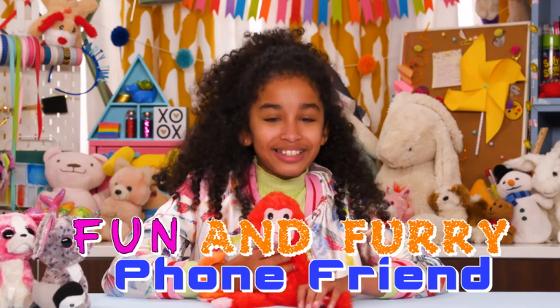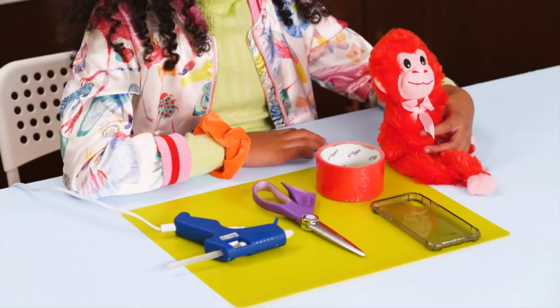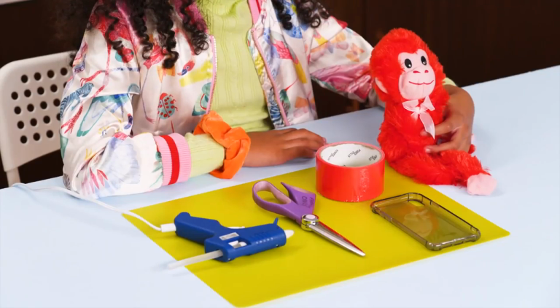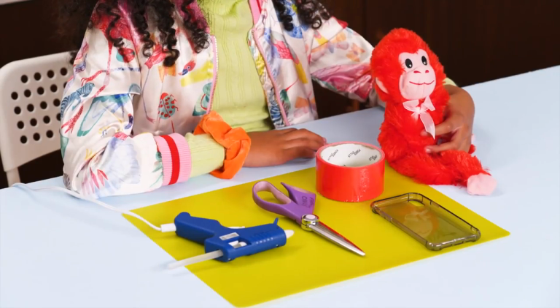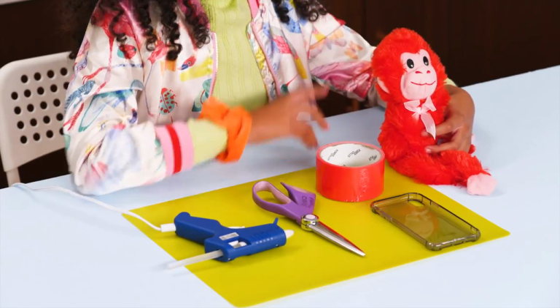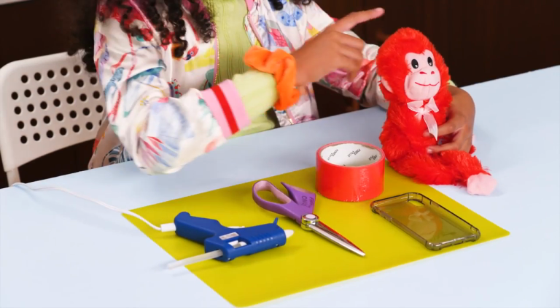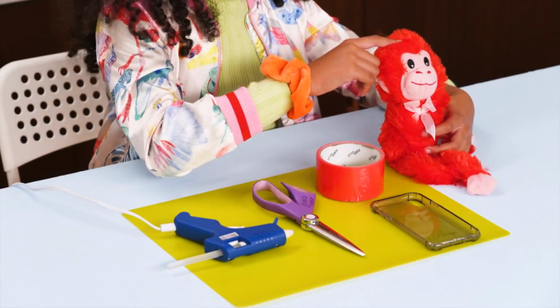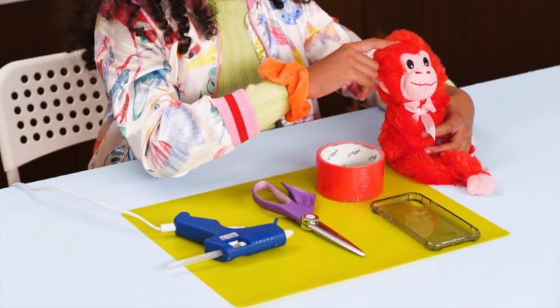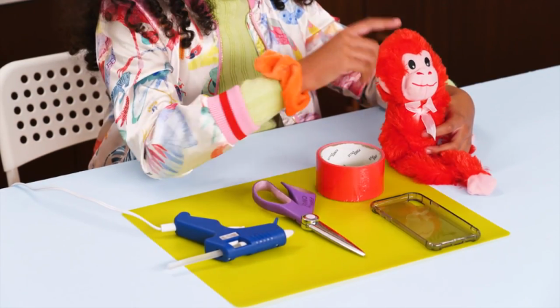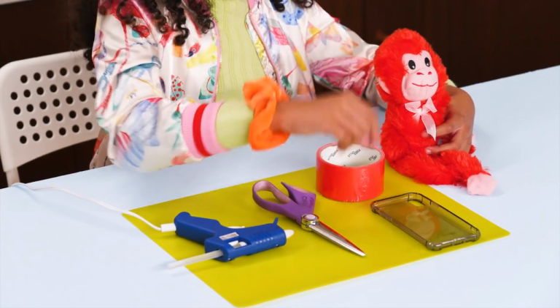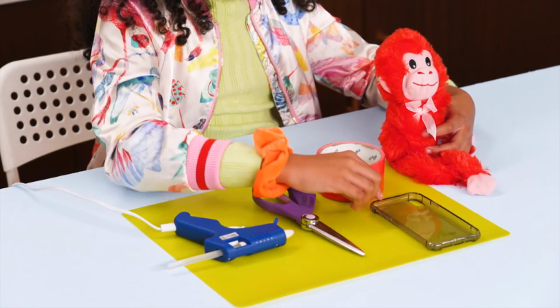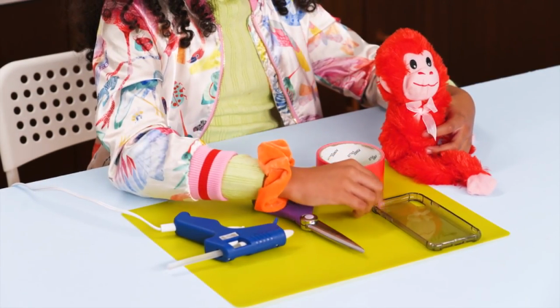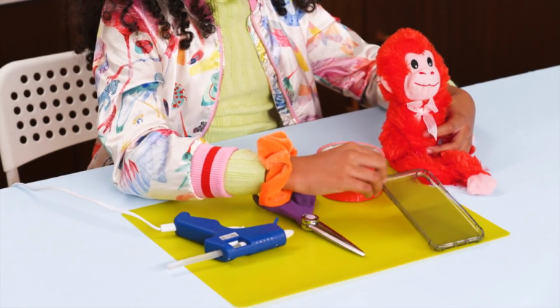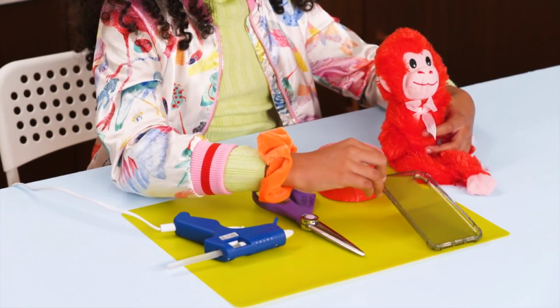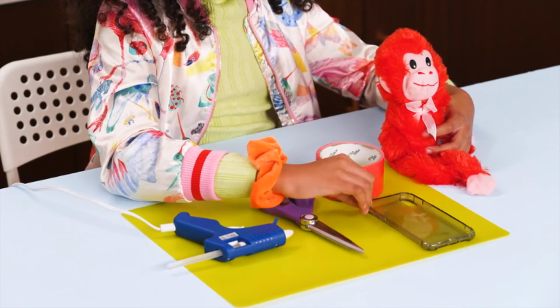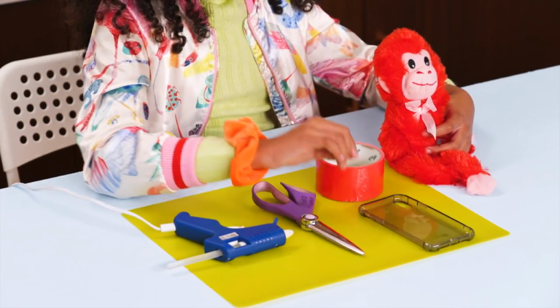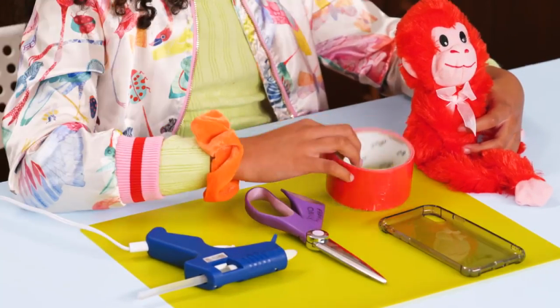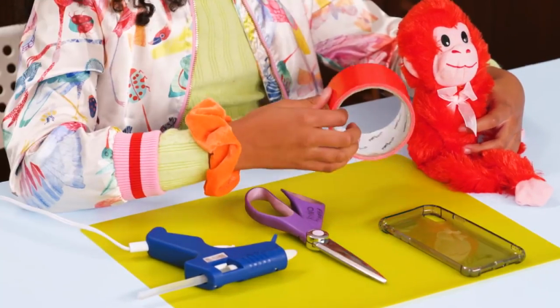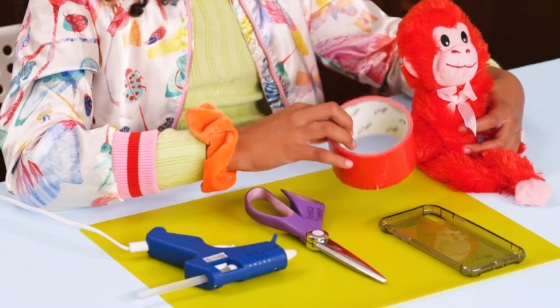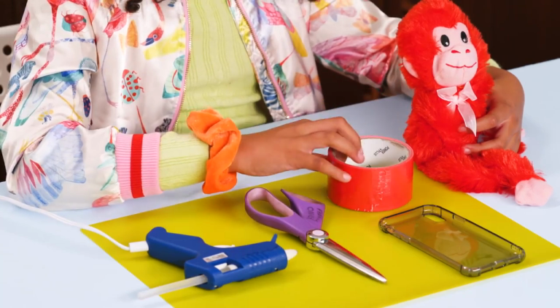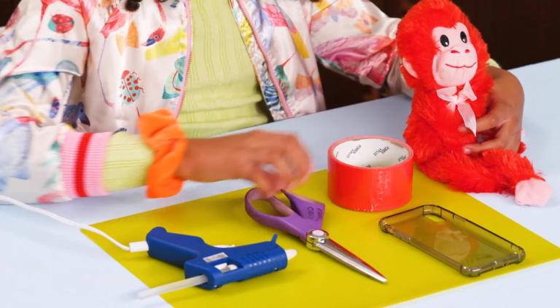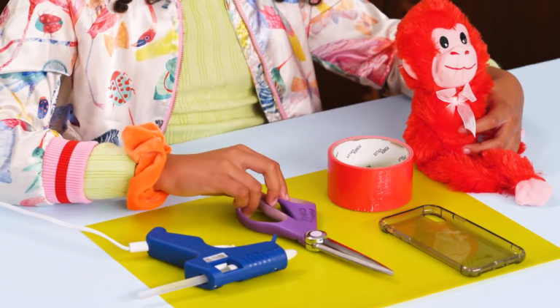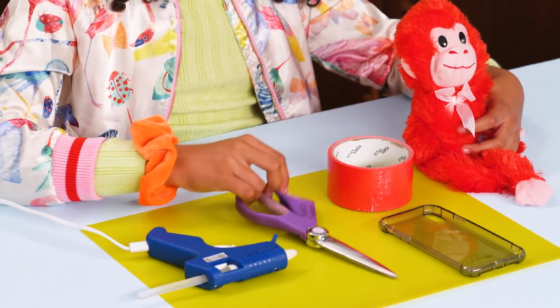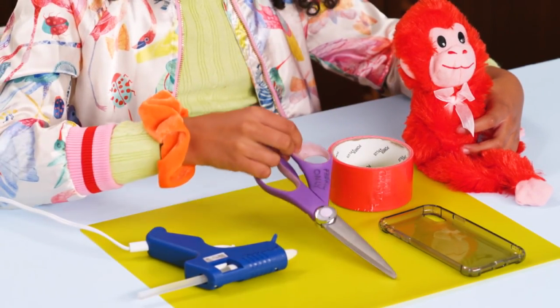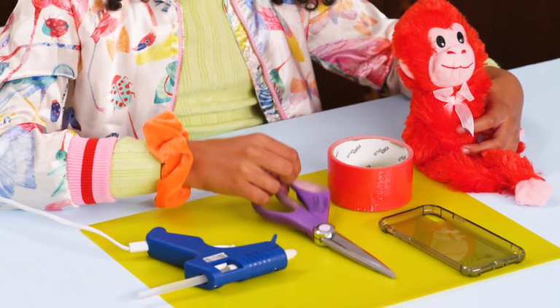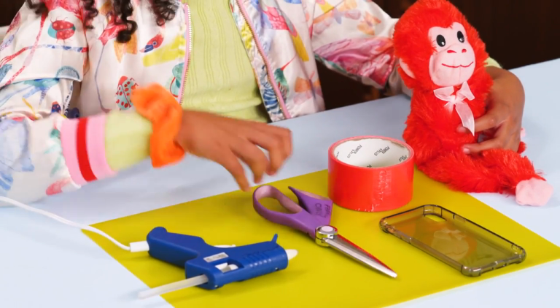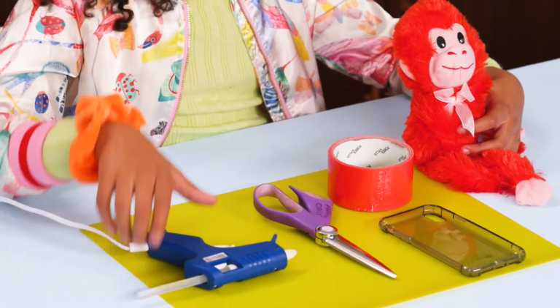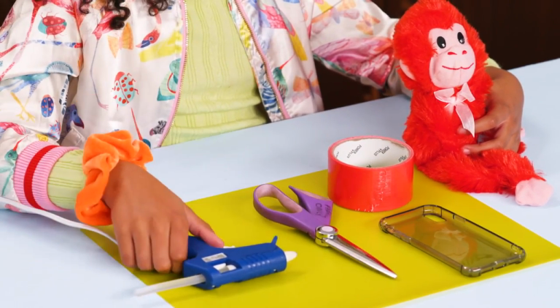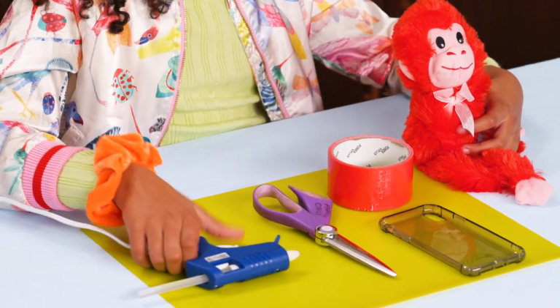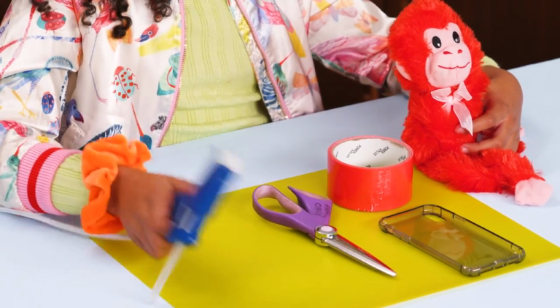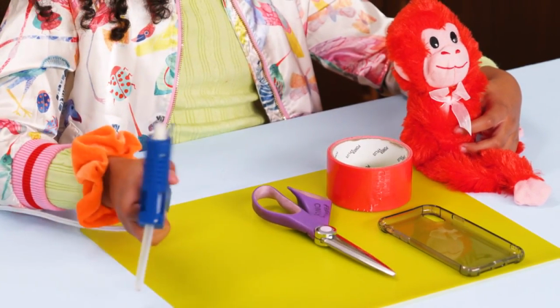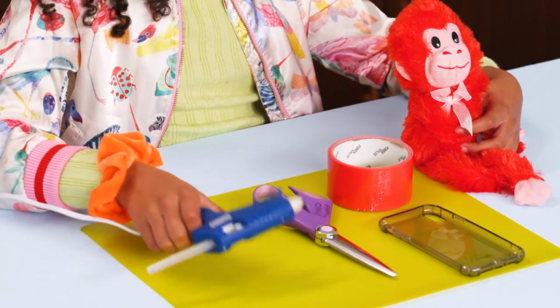For this, you'll need a small stuffed animal, a phone case, duct tape, scissors, and hot glue.